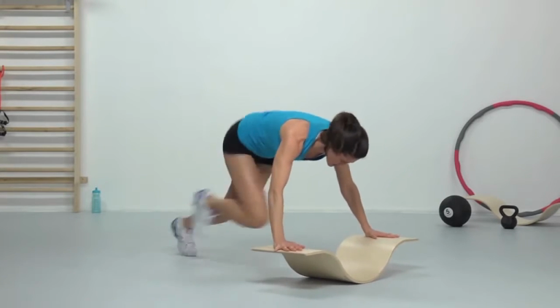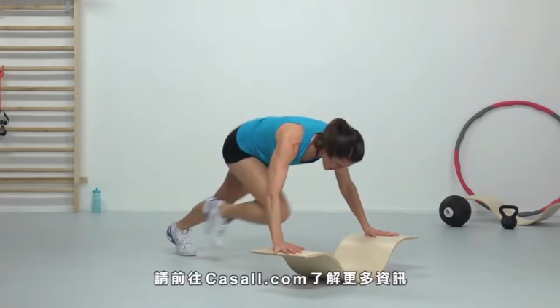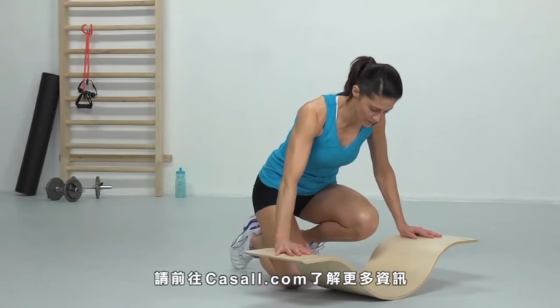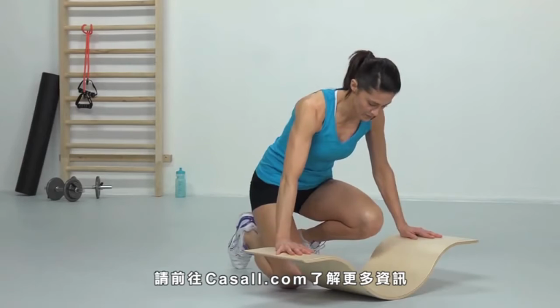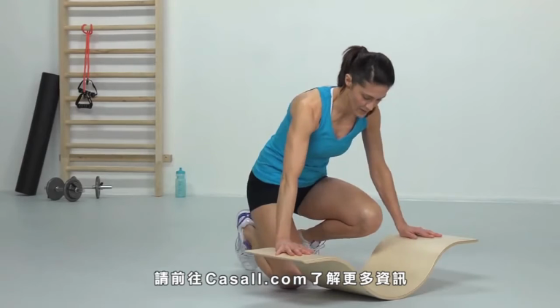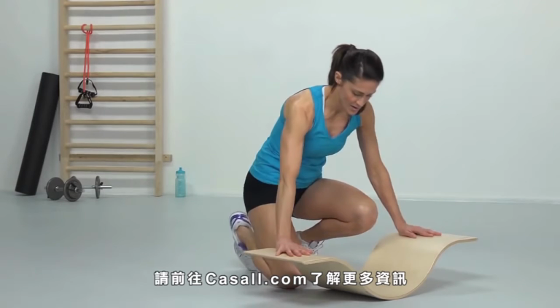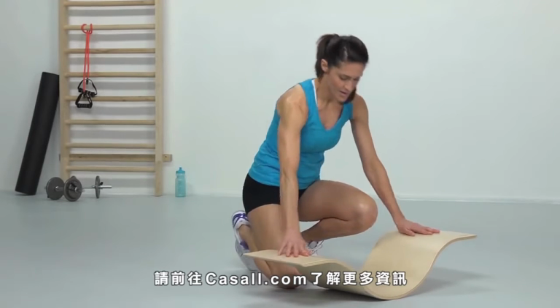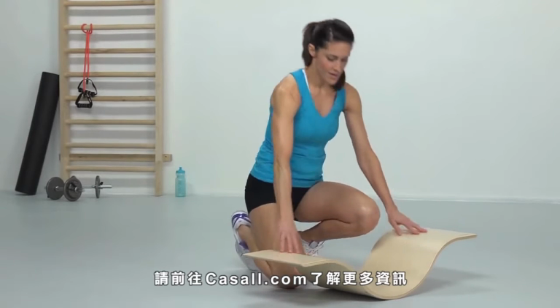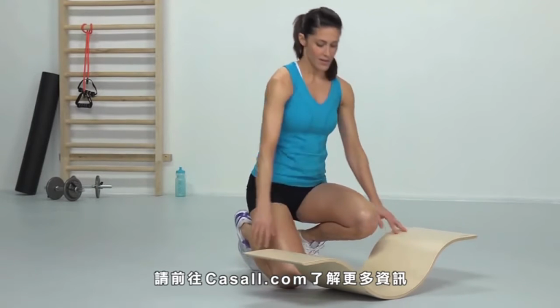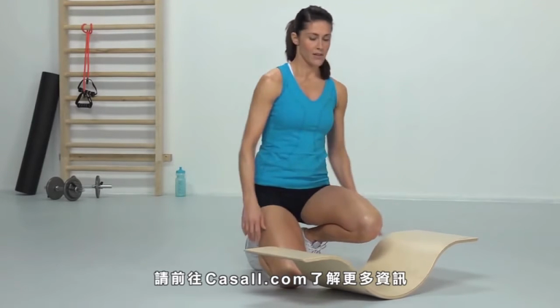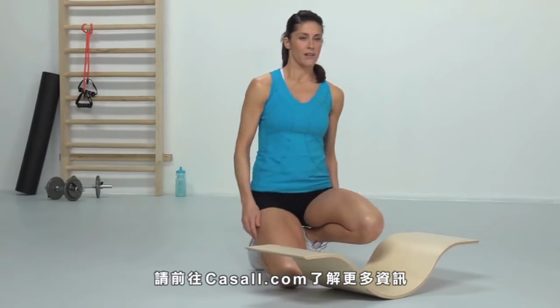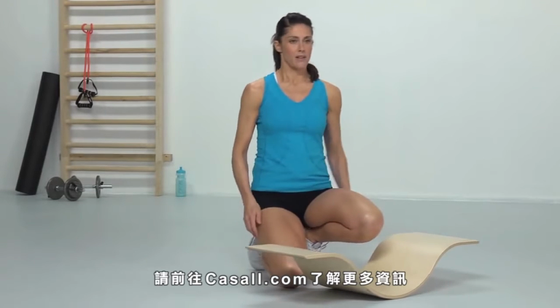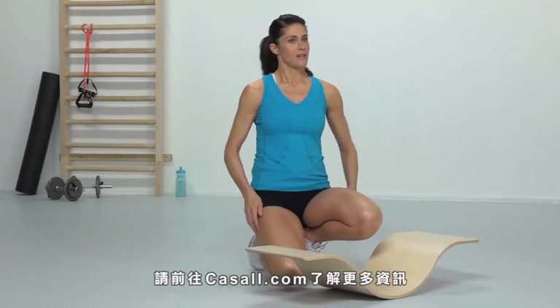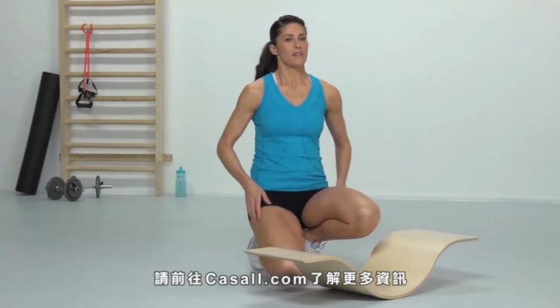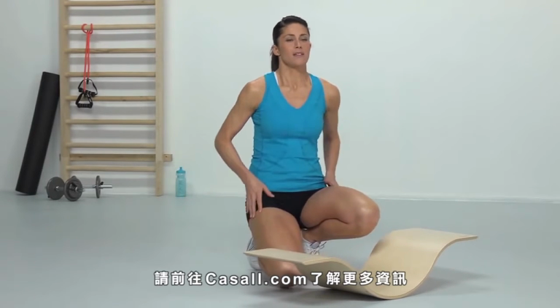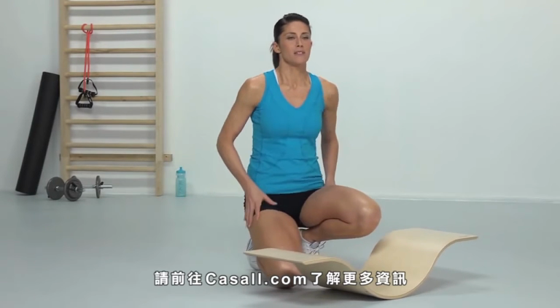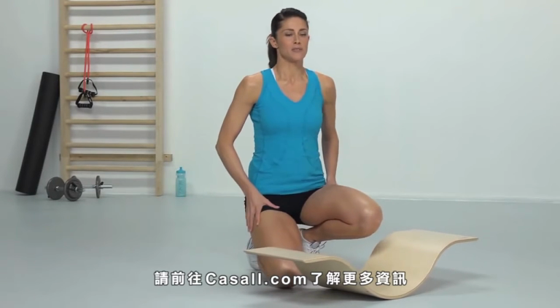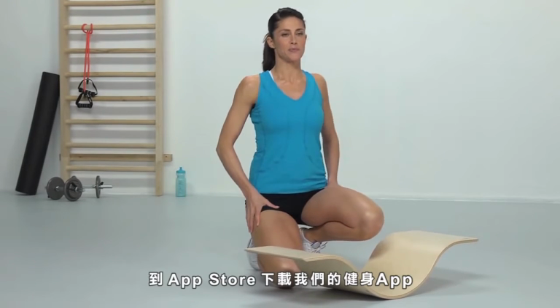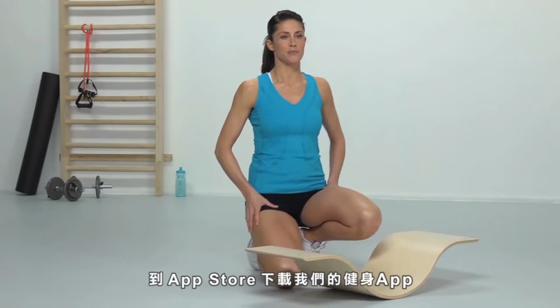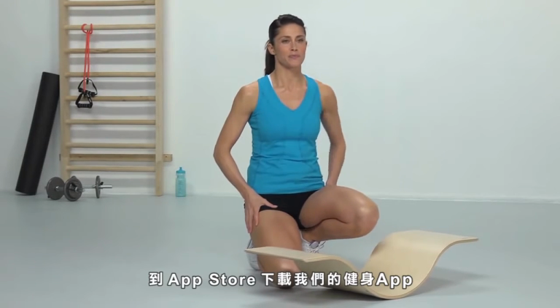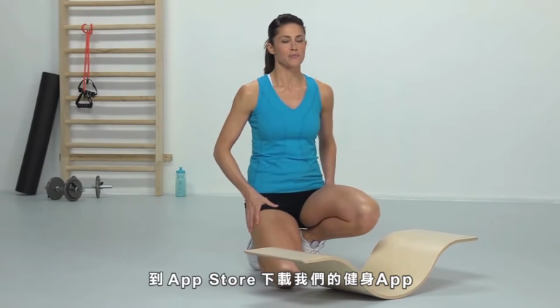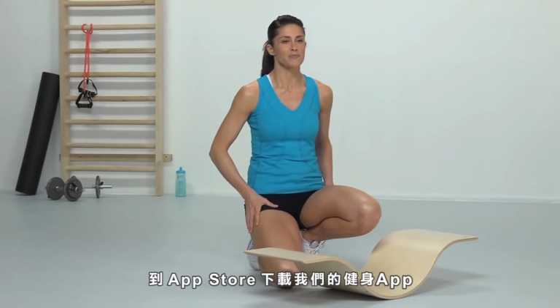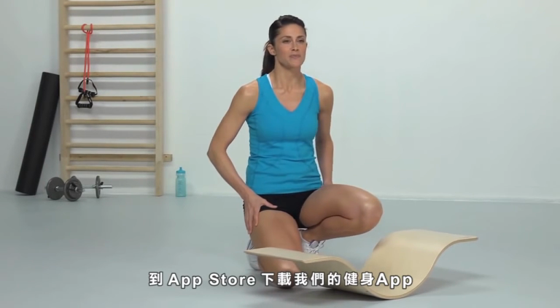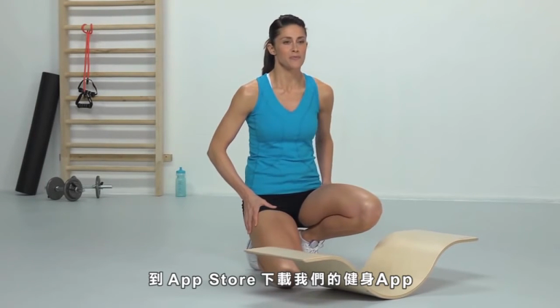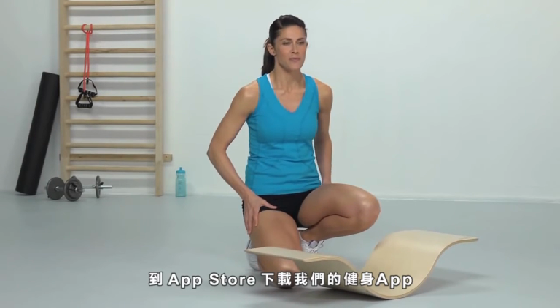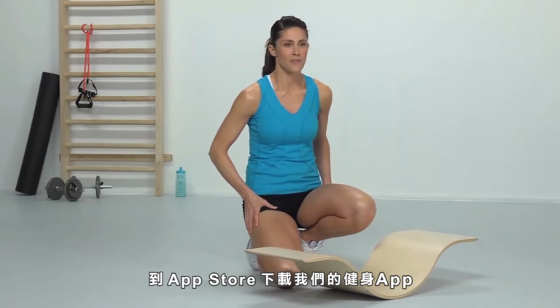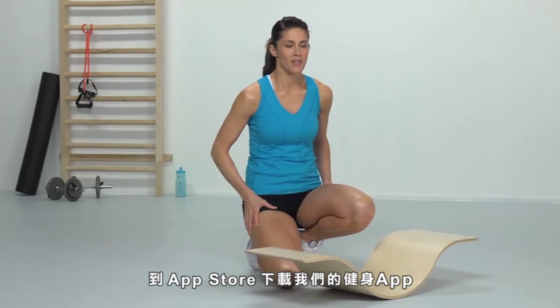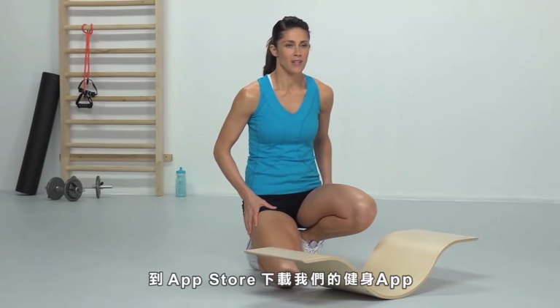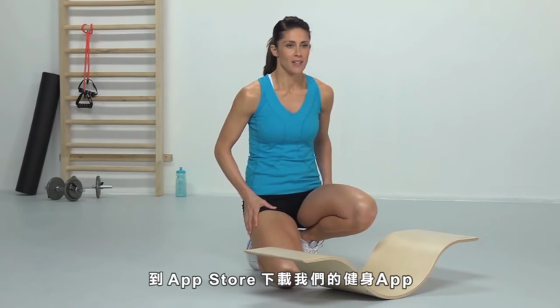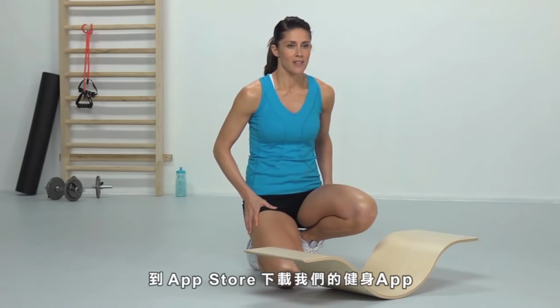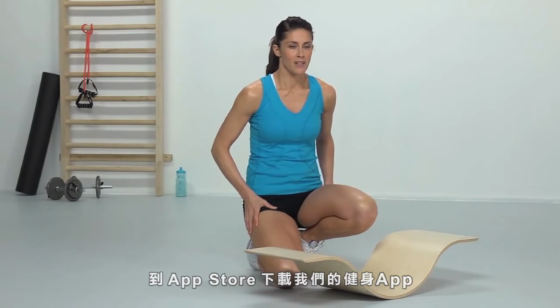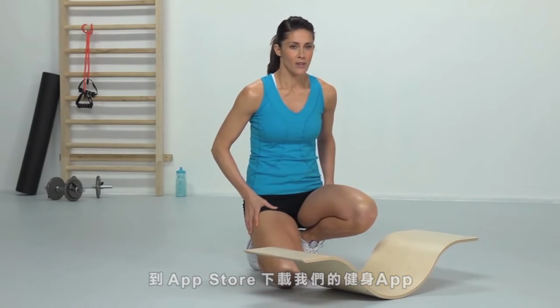Get to know more at casal.com and download our training application at the App Store.